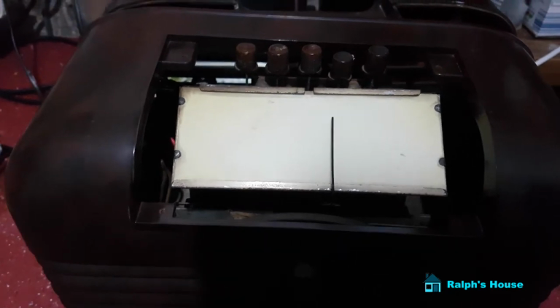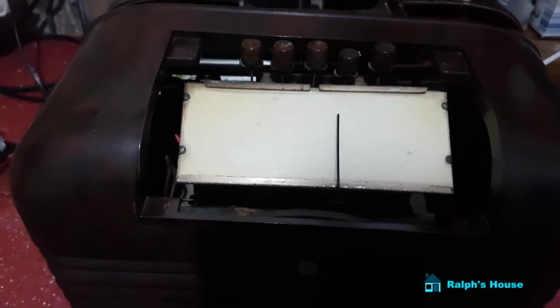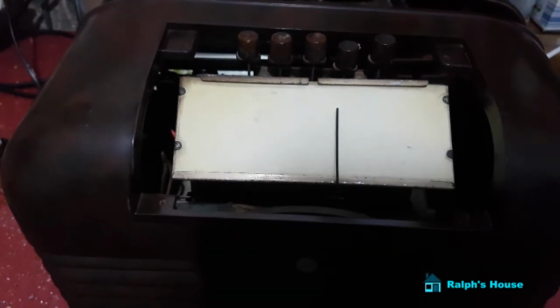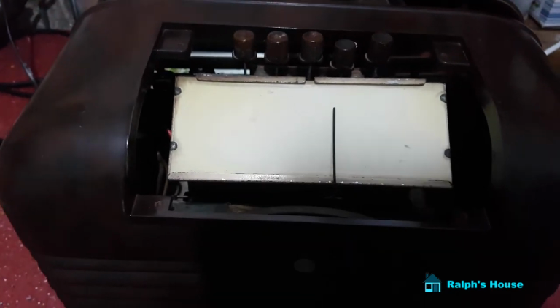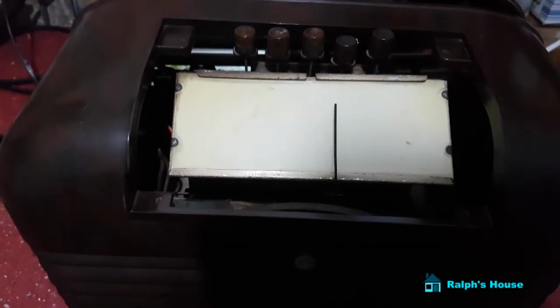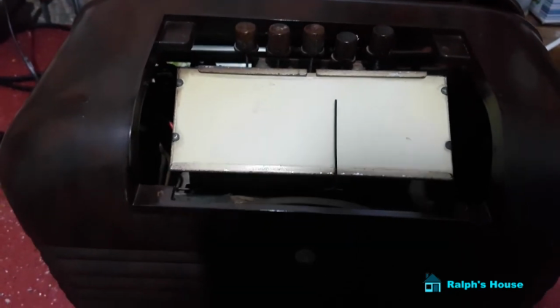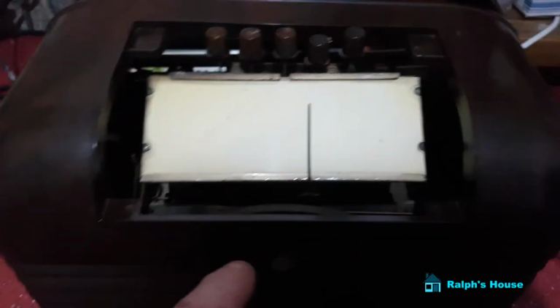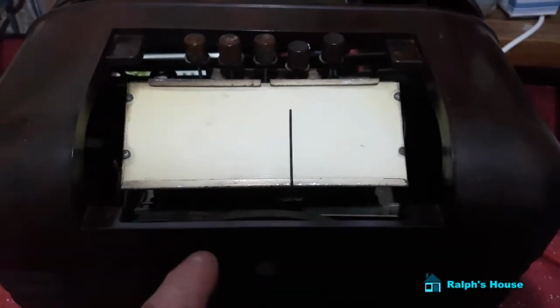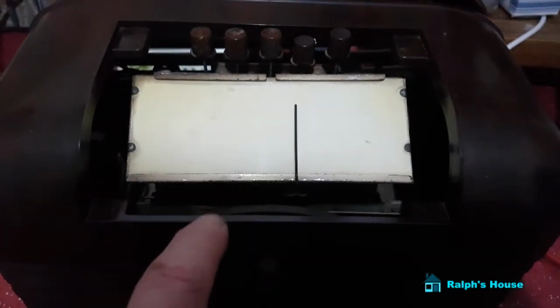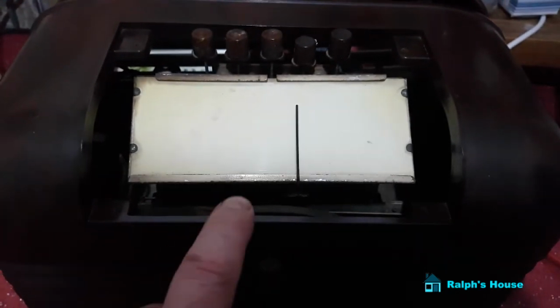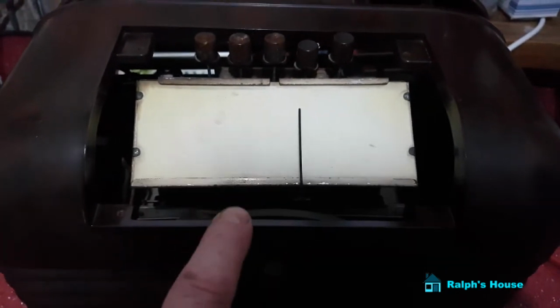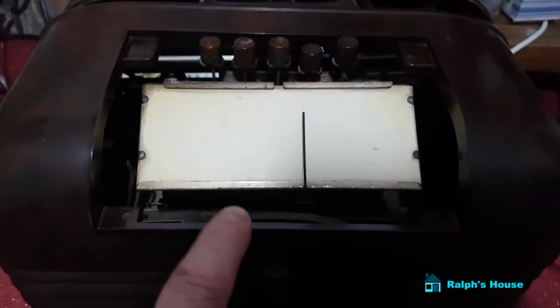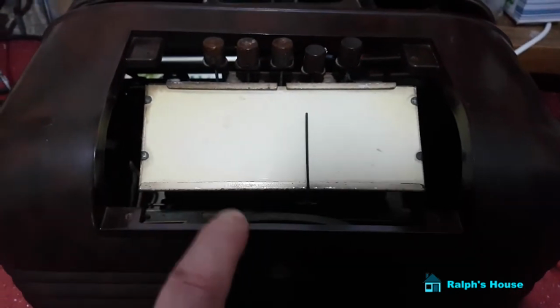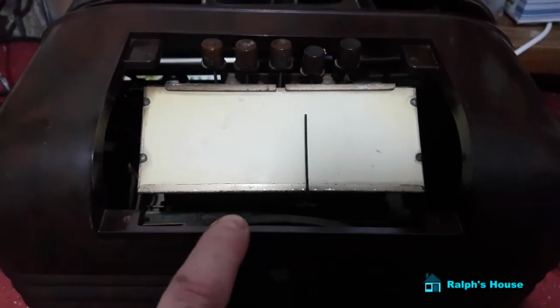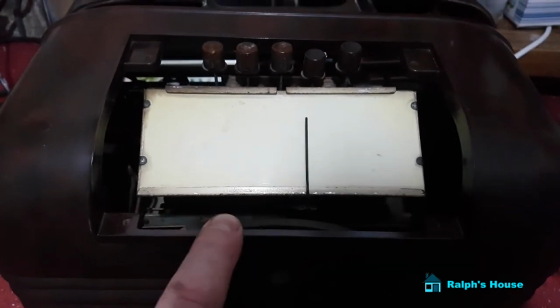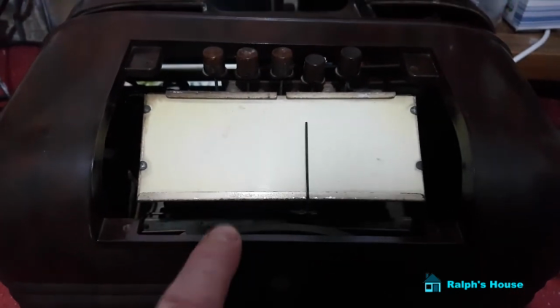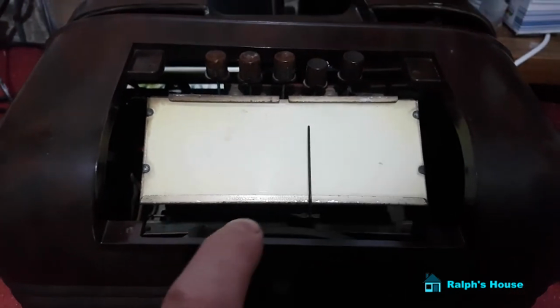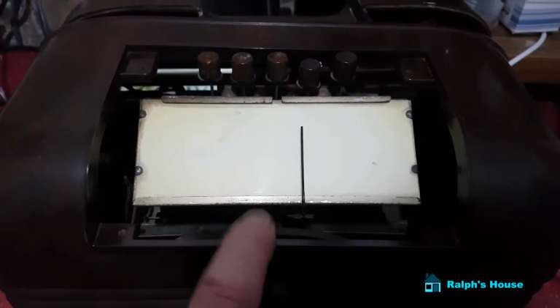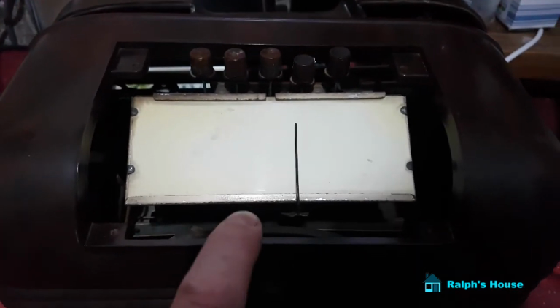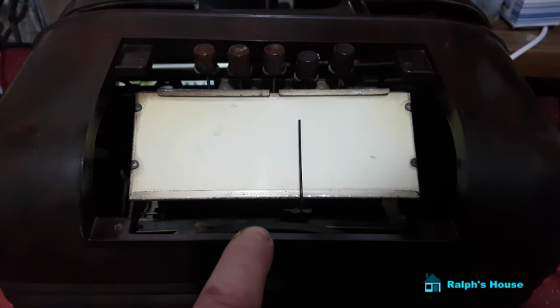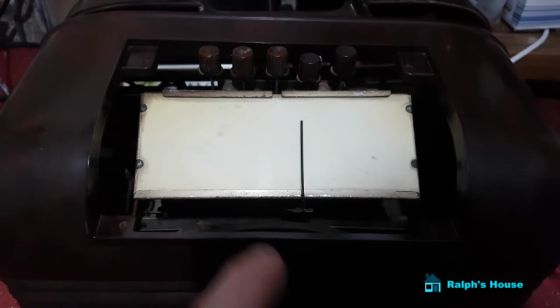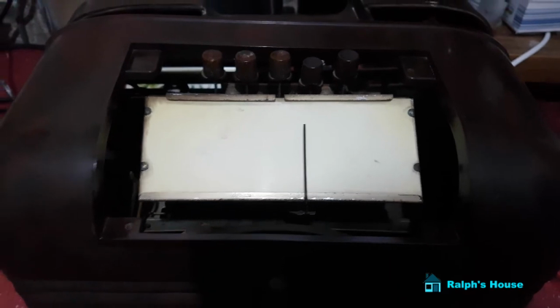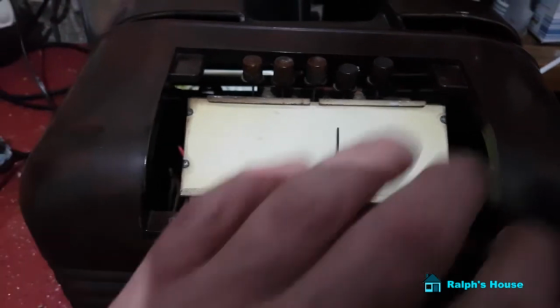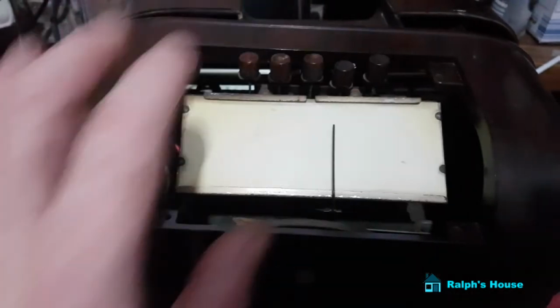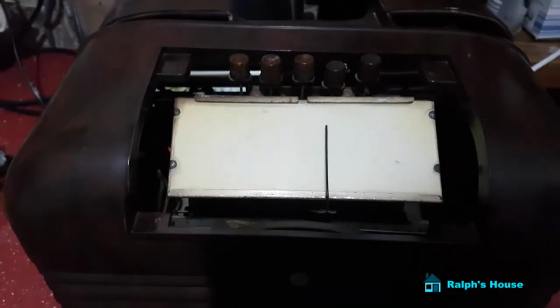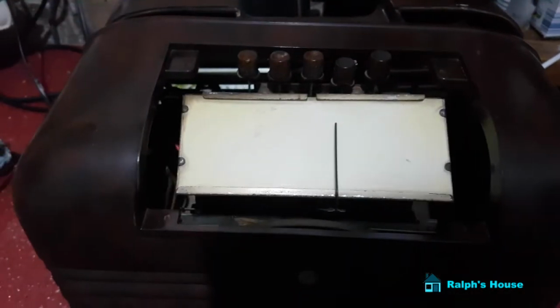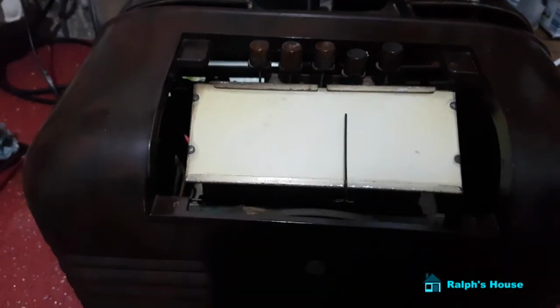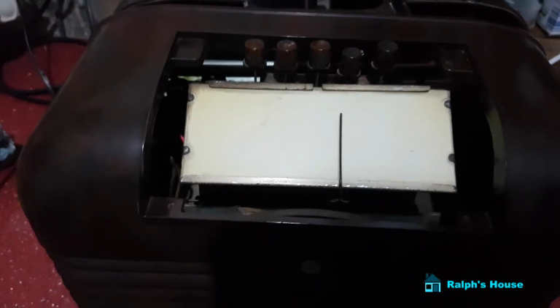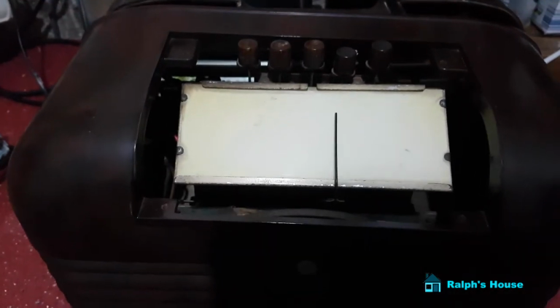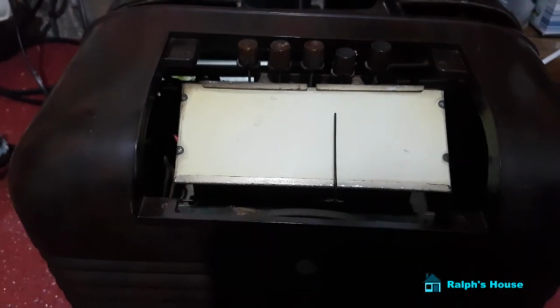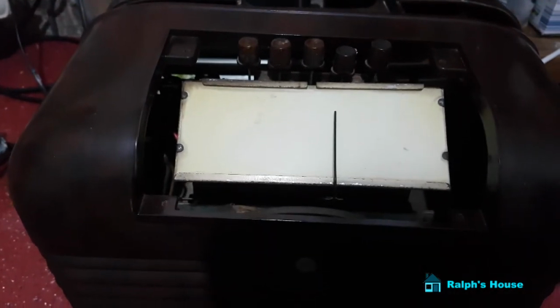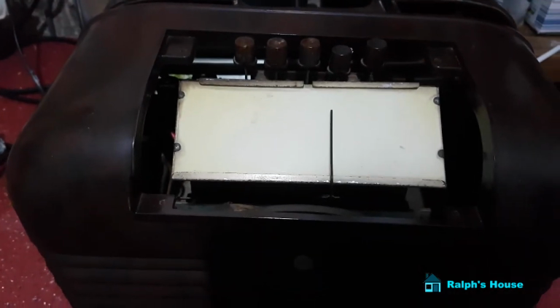Welcome back to Raoul's house, and welcome back to the Bushtack 10 — I will show you that a little later with all the face on it, in all its glory.